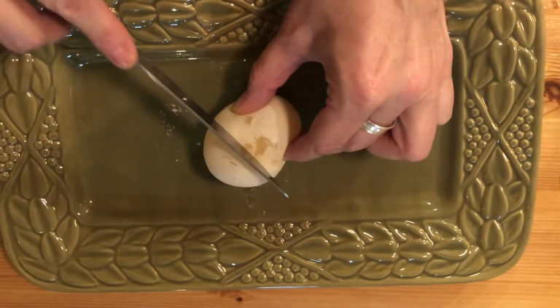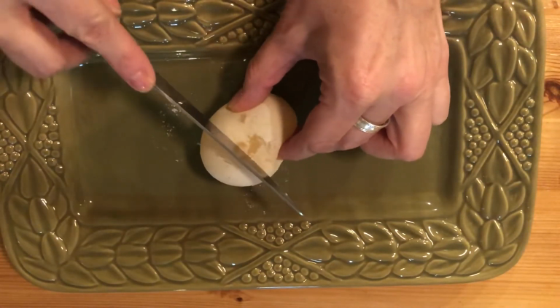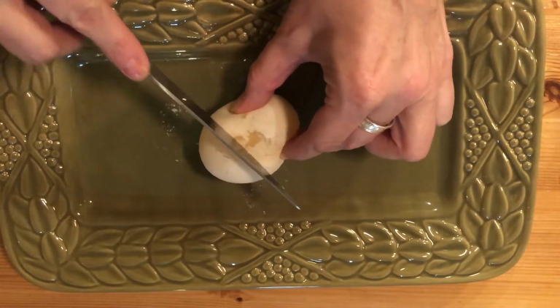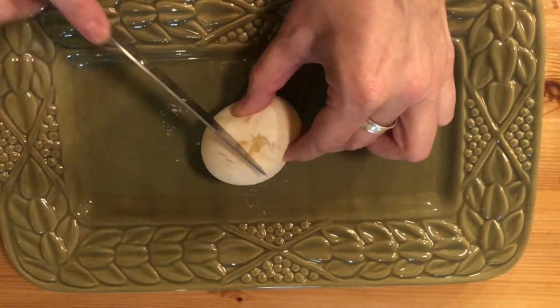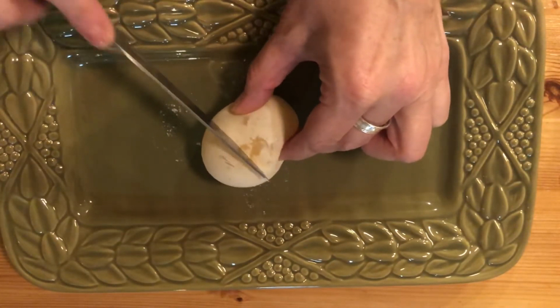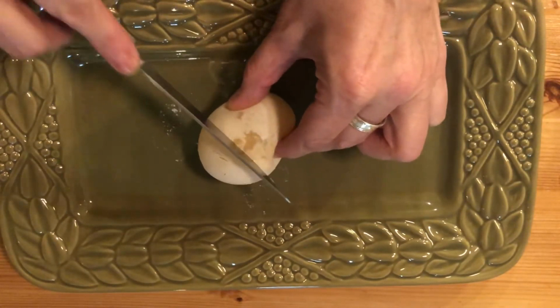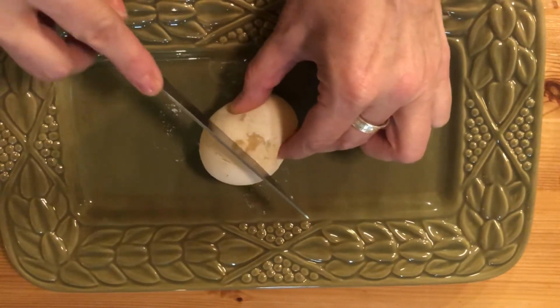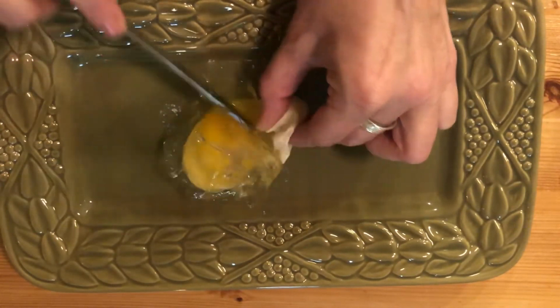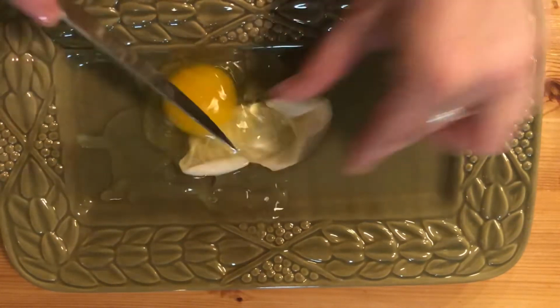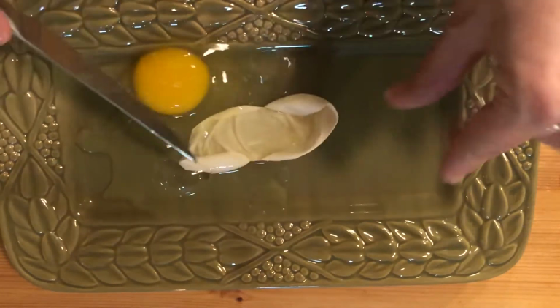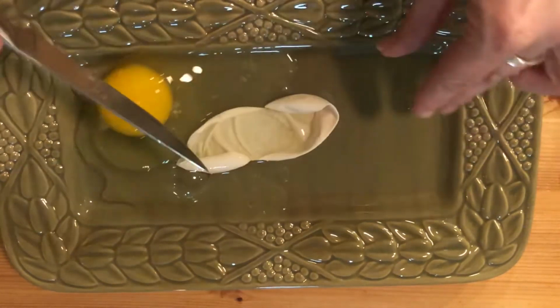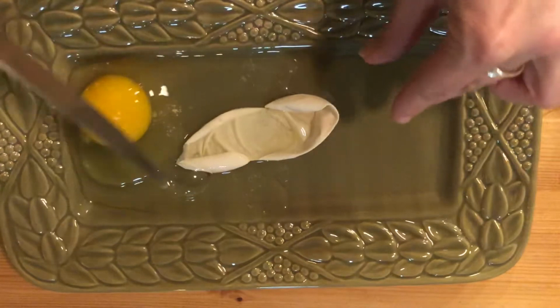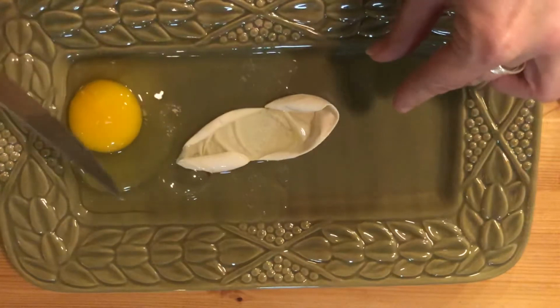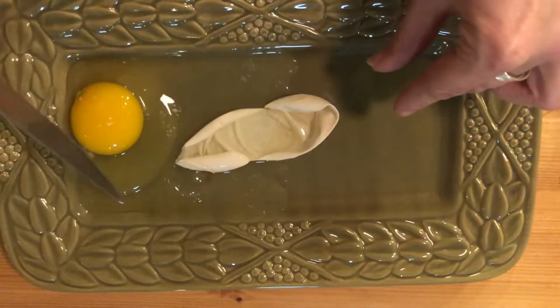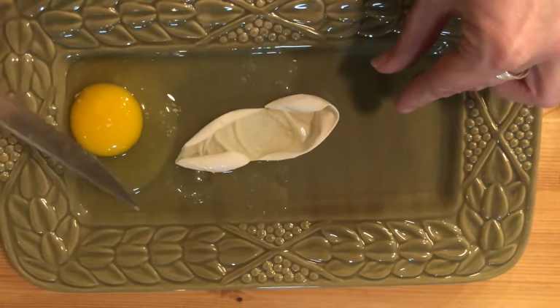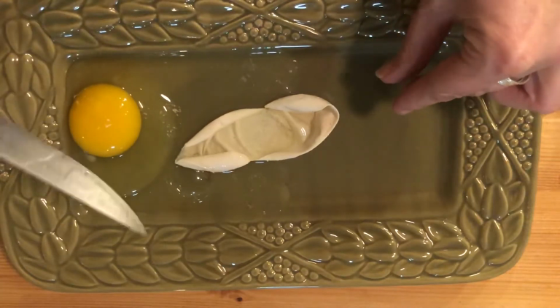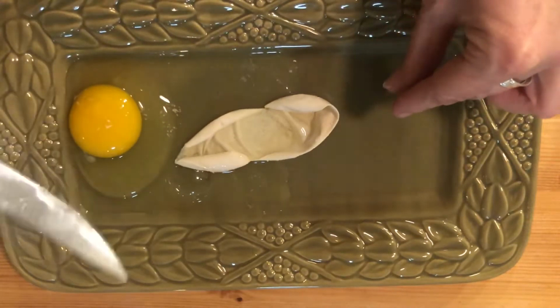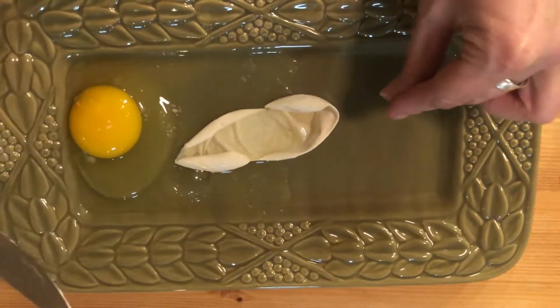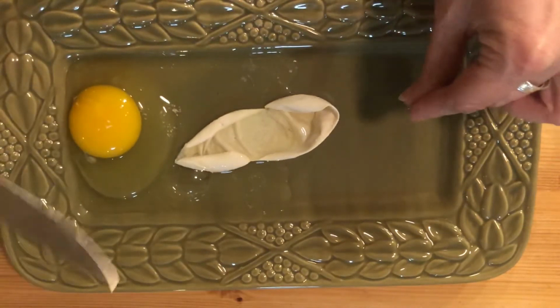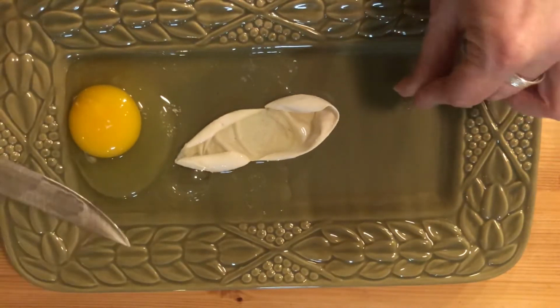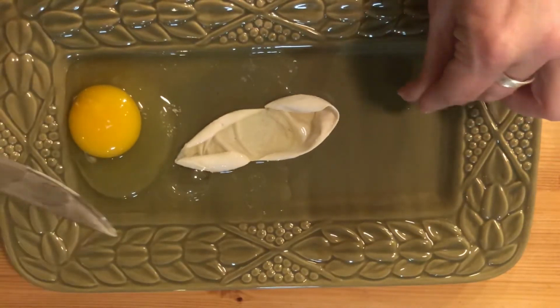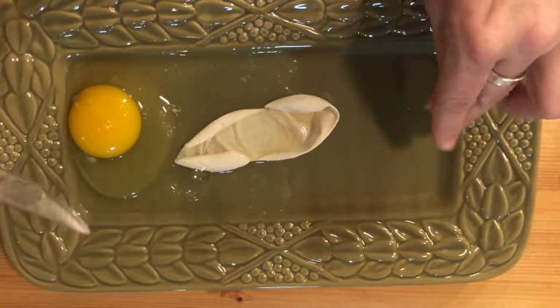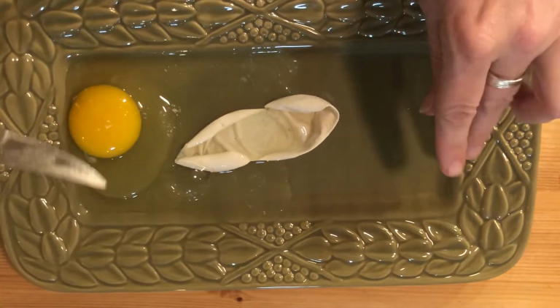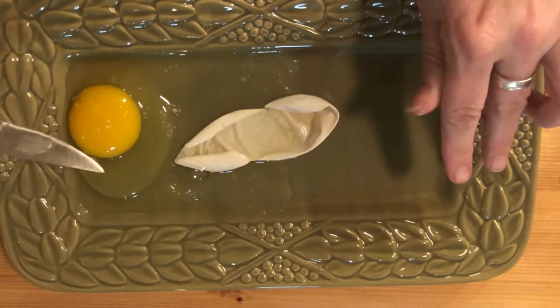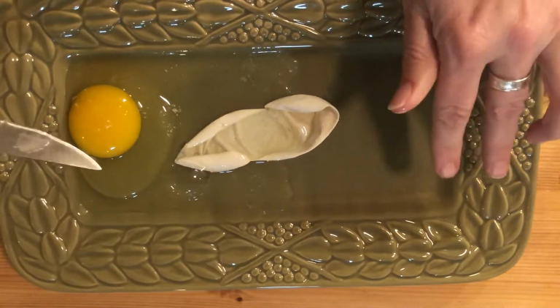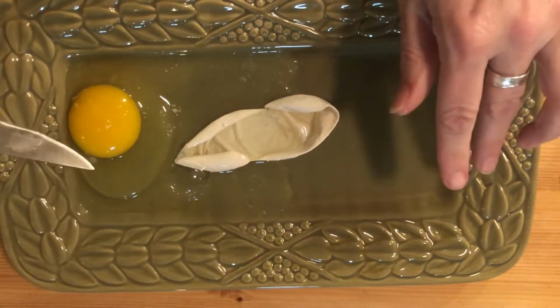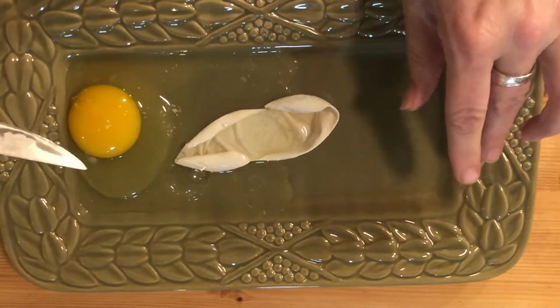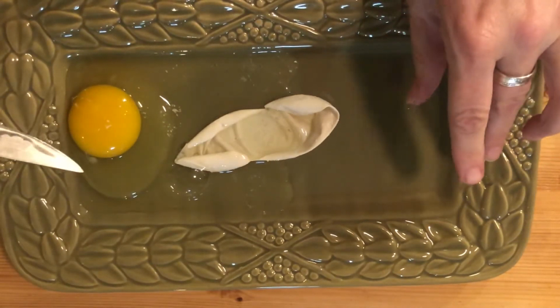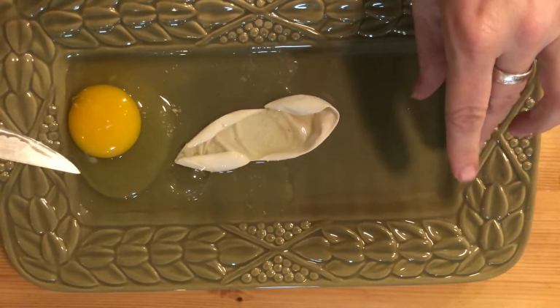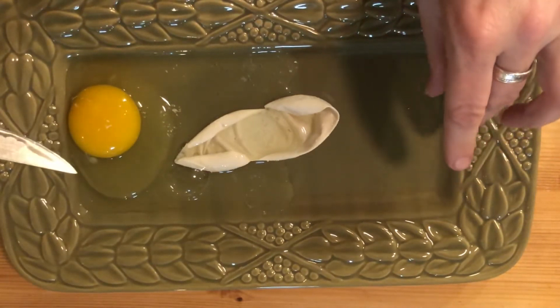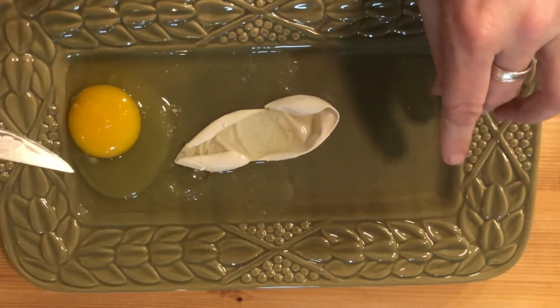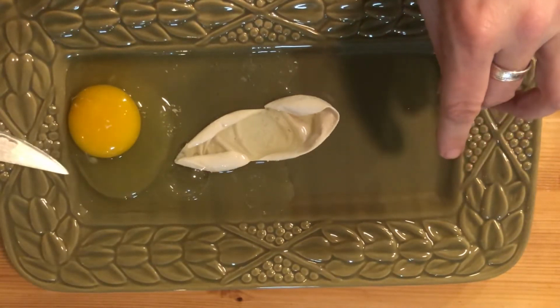Oh no — there it is. I barely cut it and it popped like a balloon.